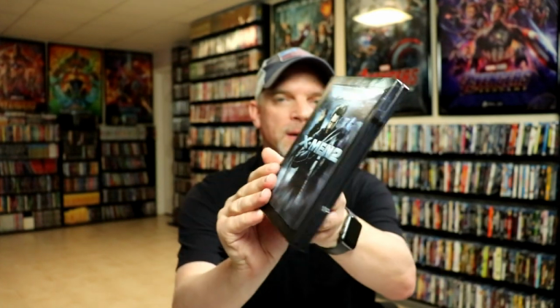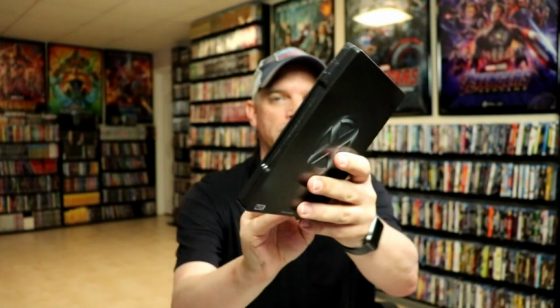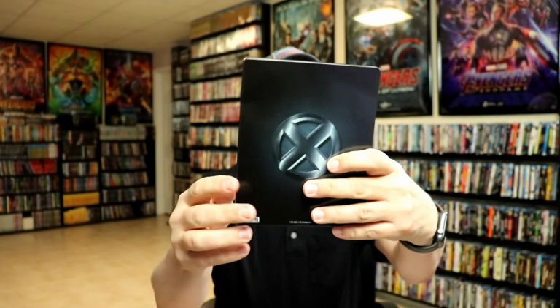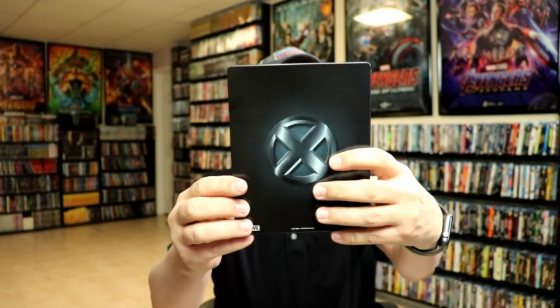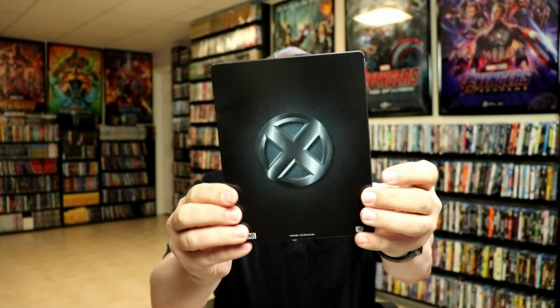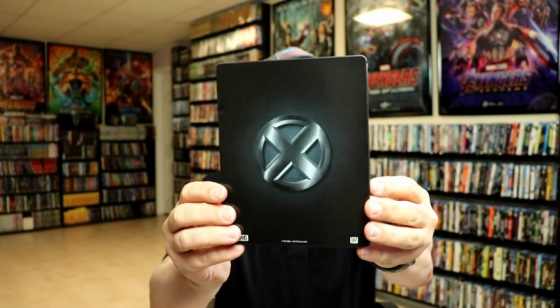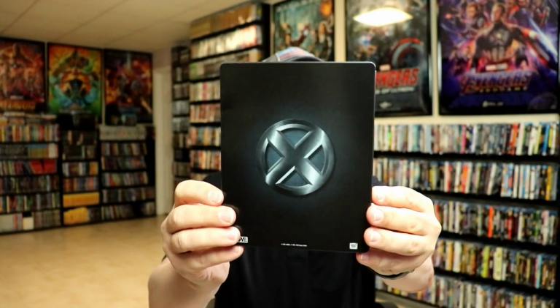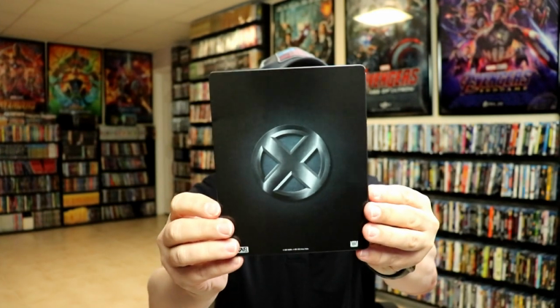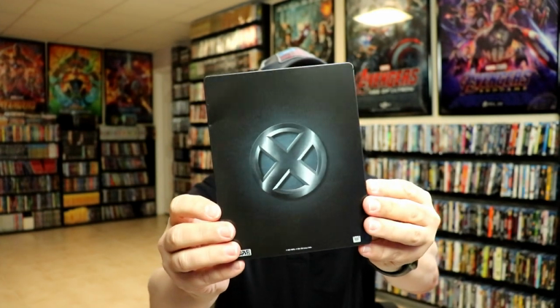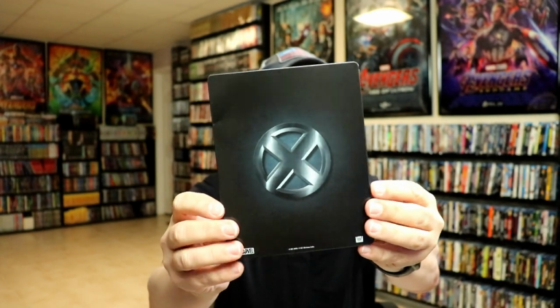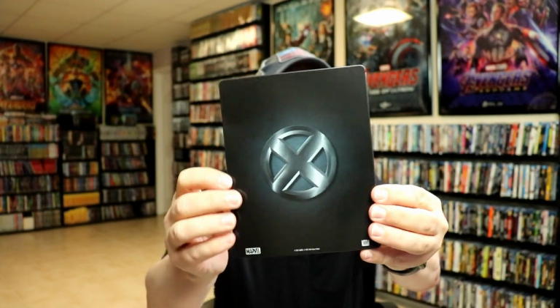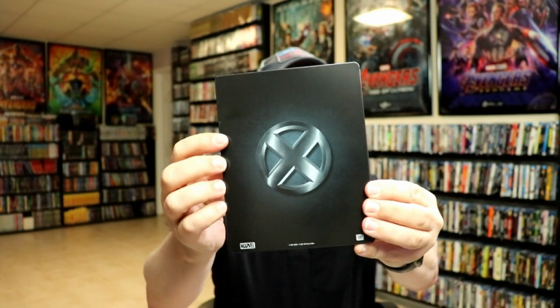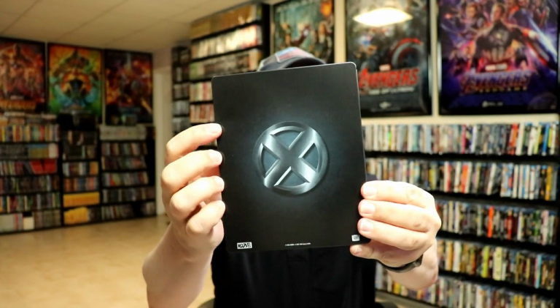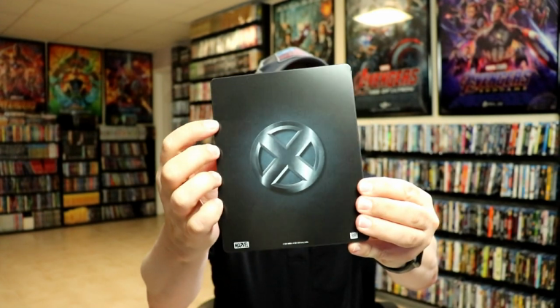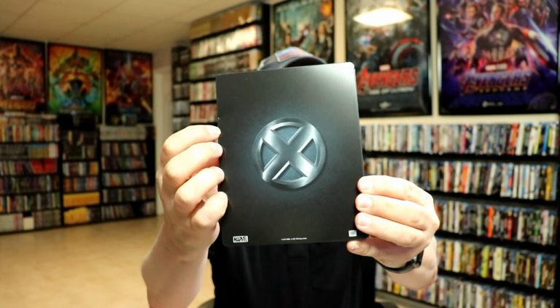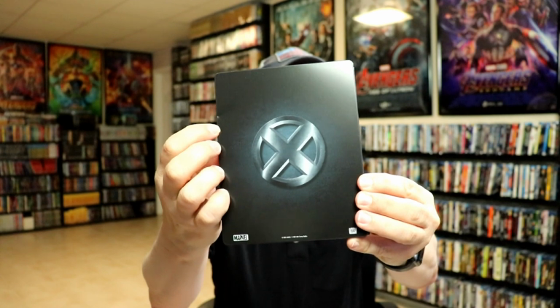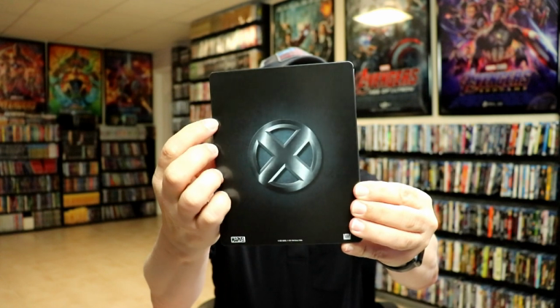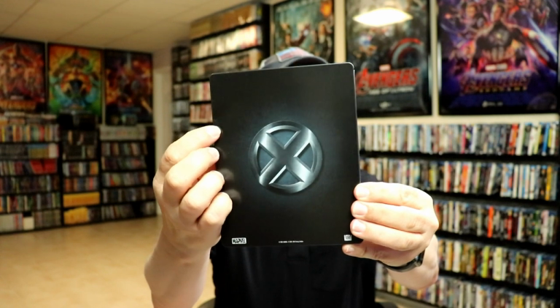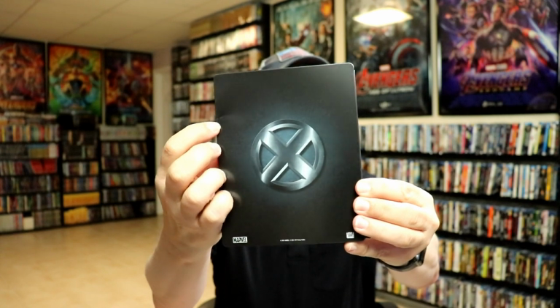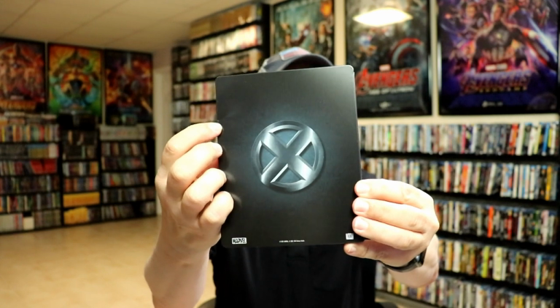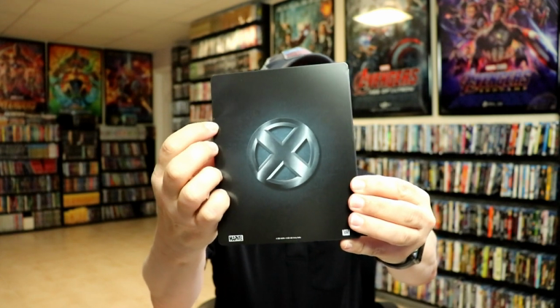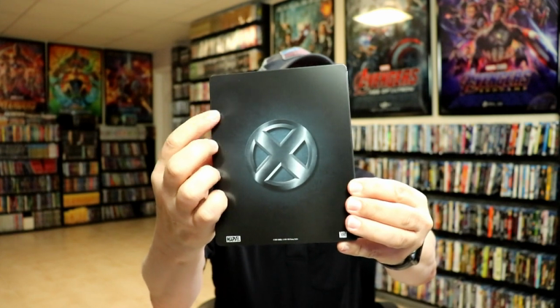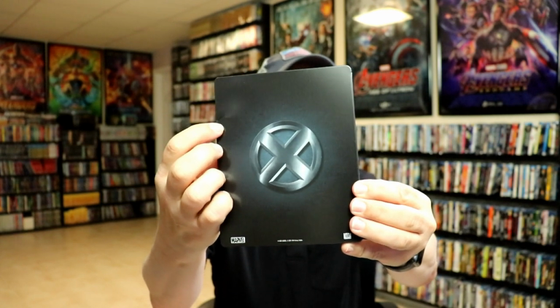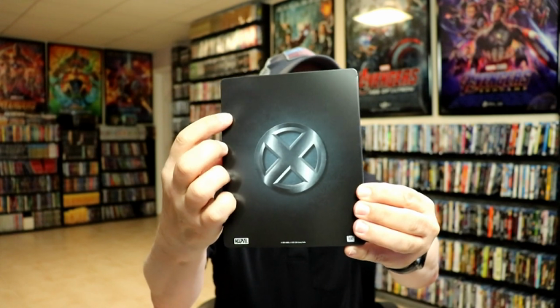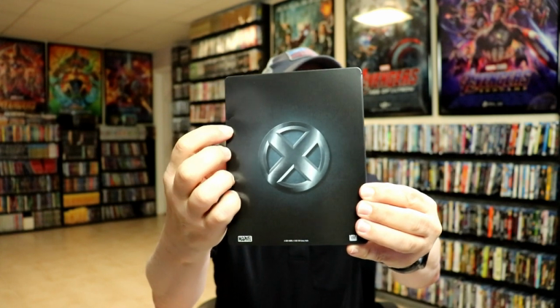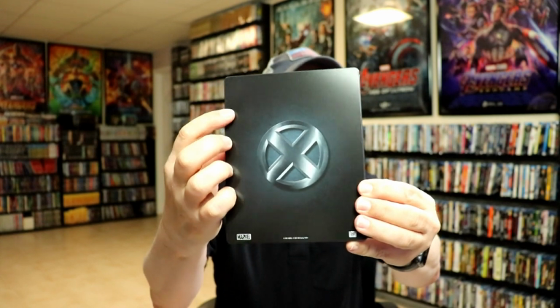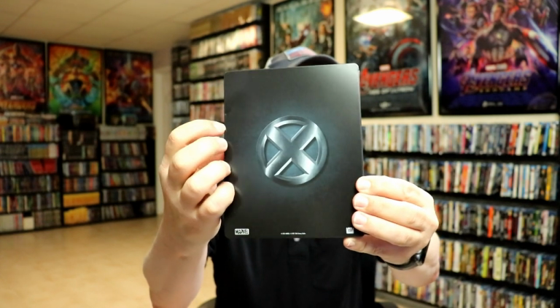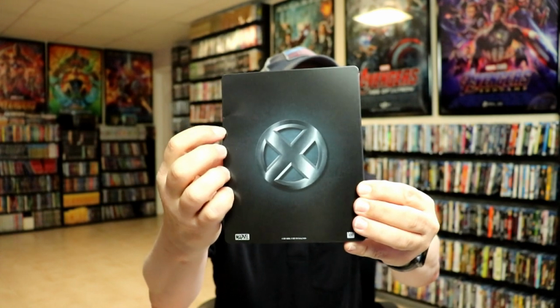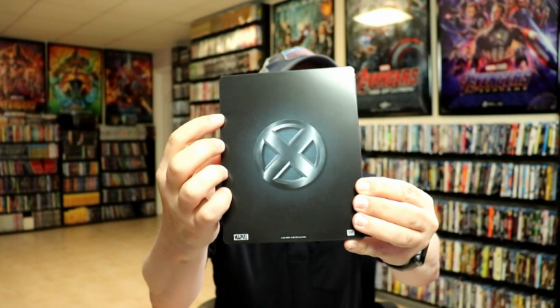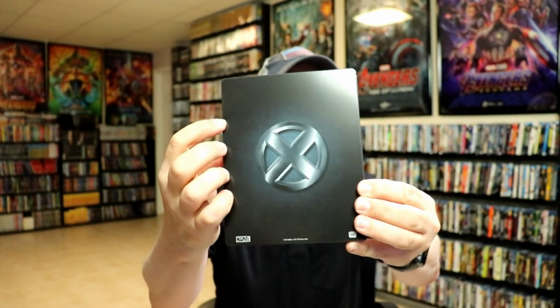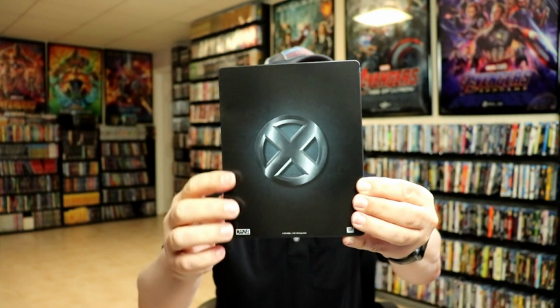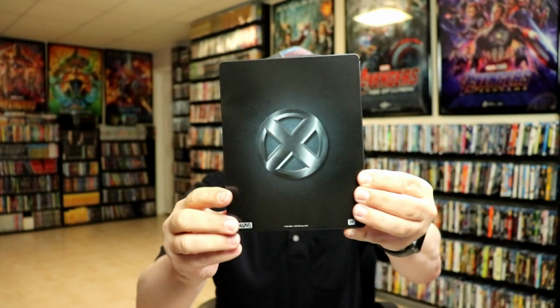And here's the back with a real big — well, a ding. I wouldn't say it's real big but it's big enough.